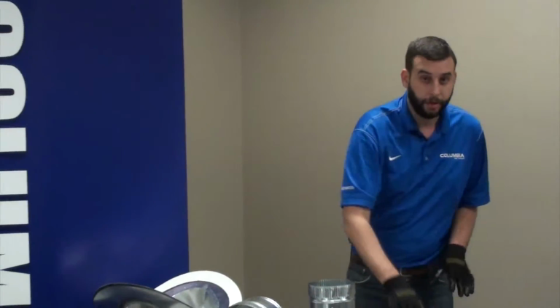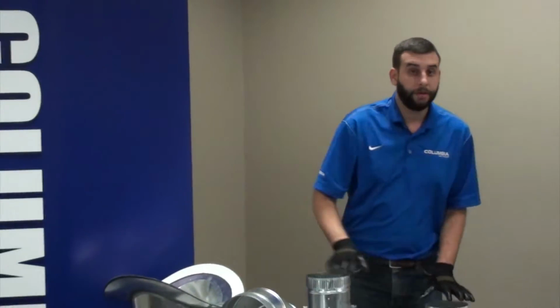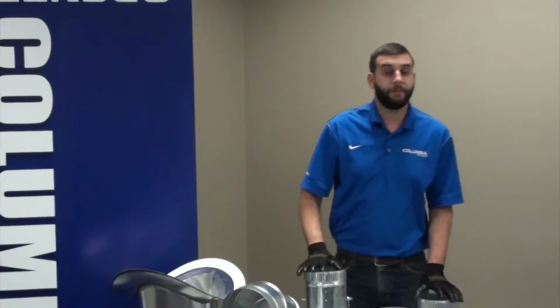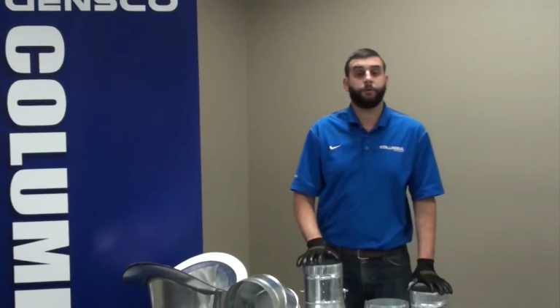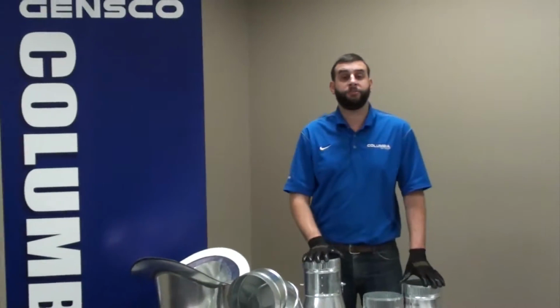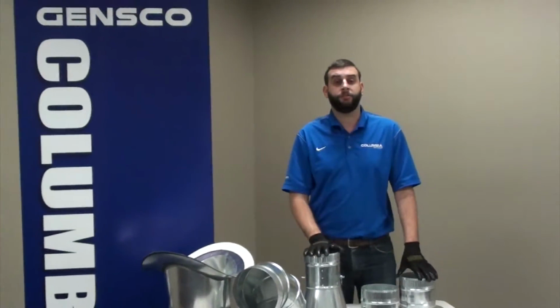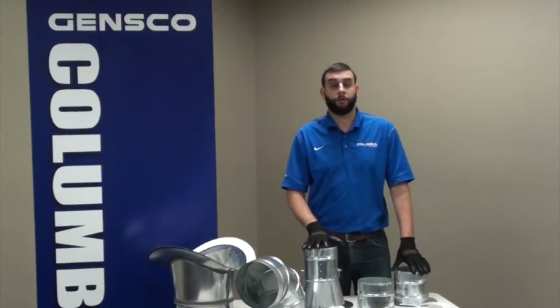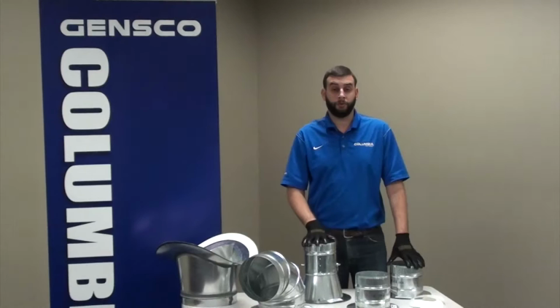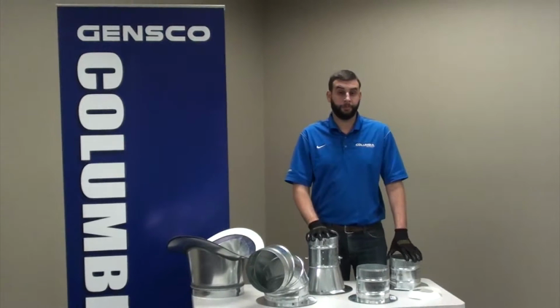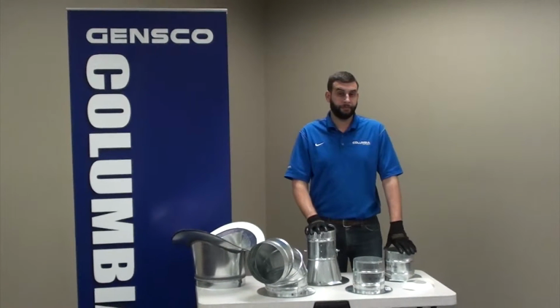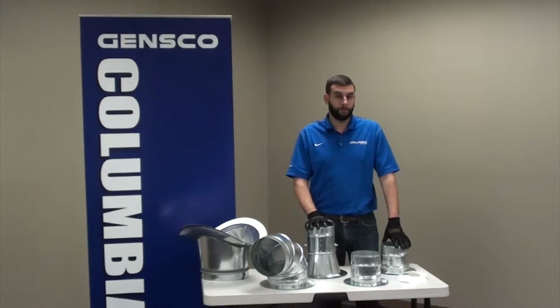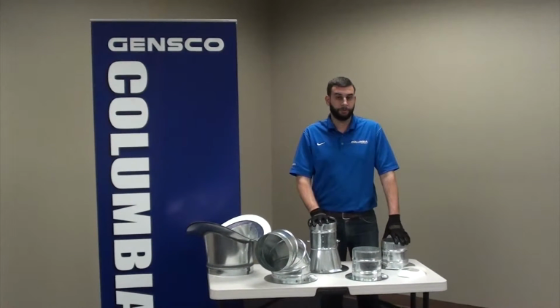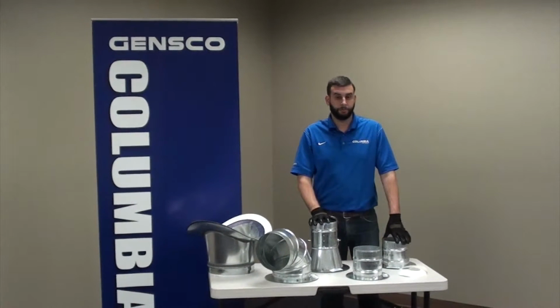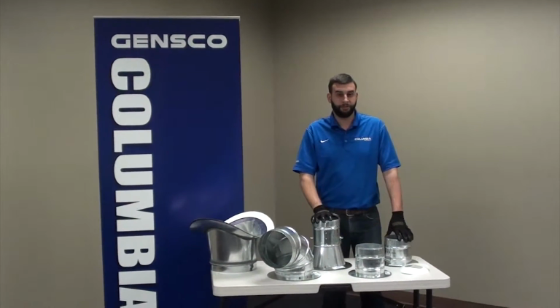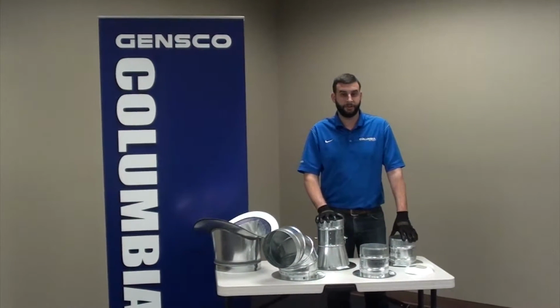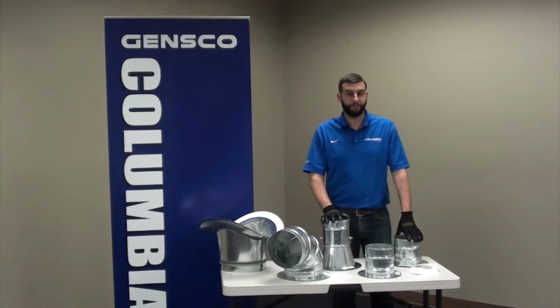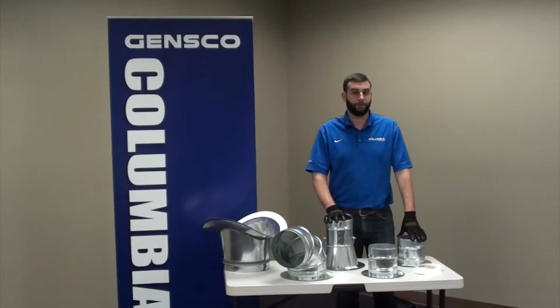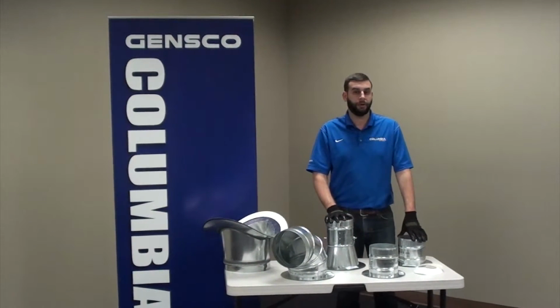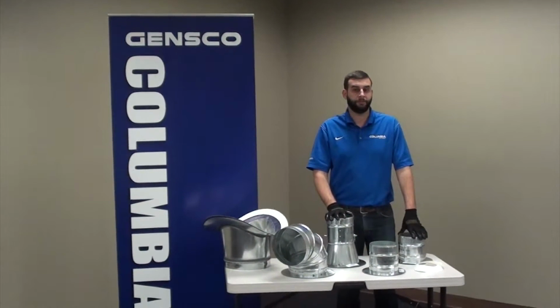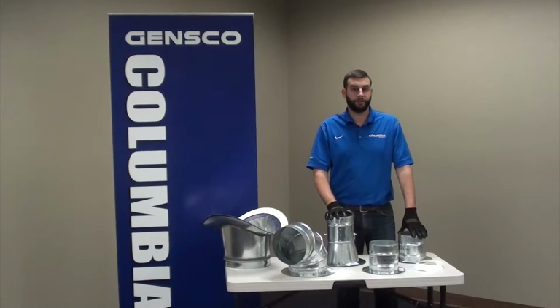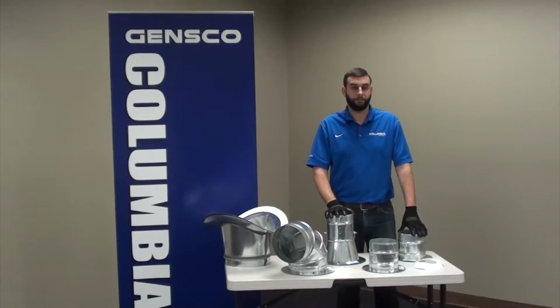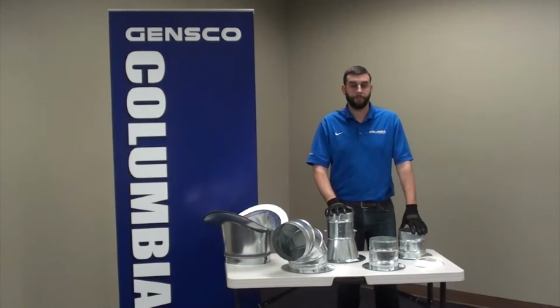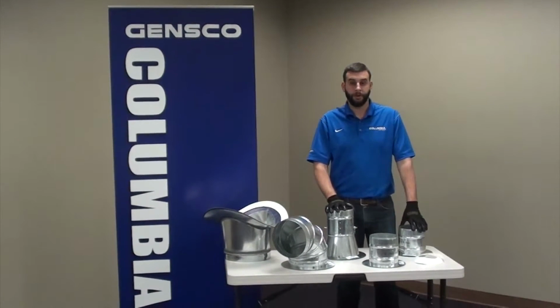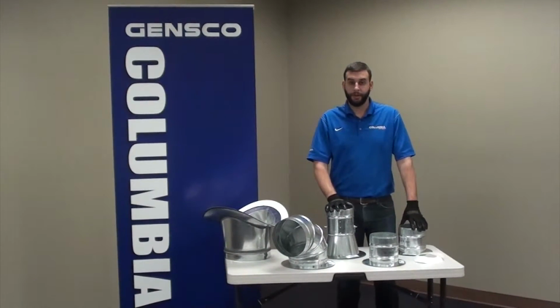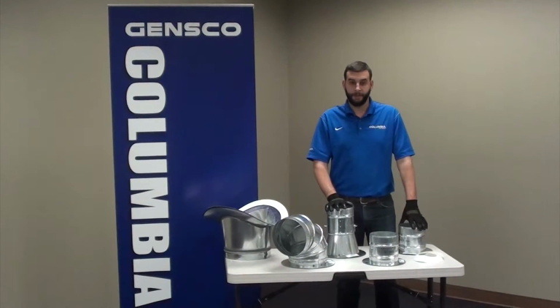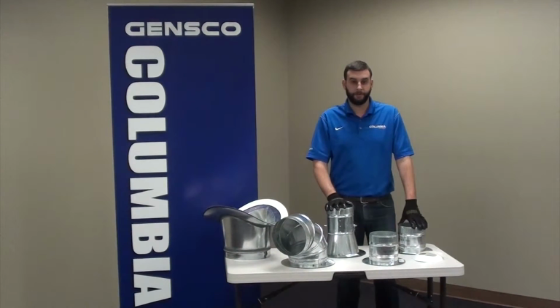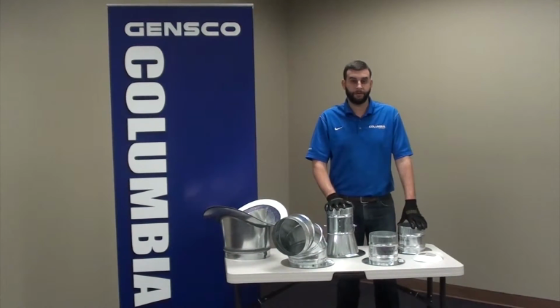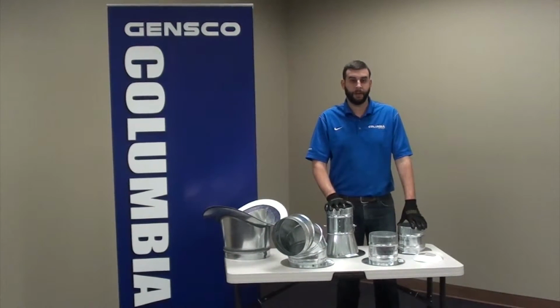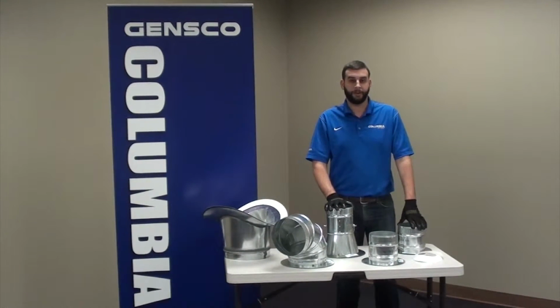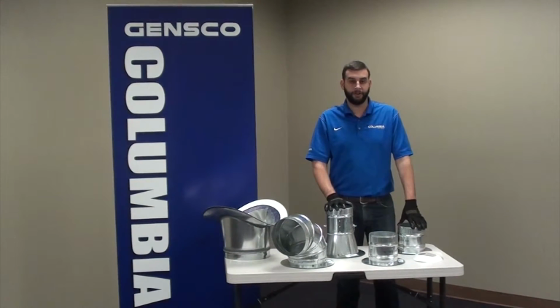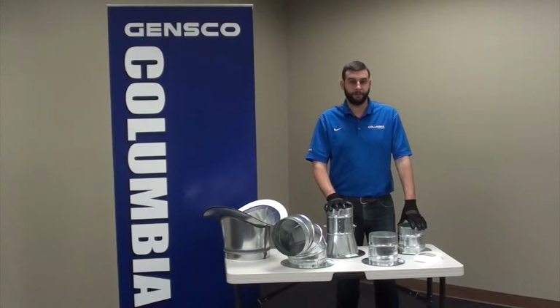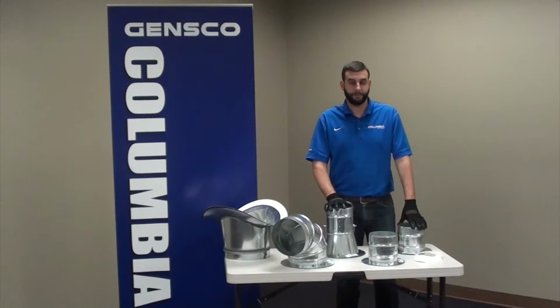If you have any questions or would like to place an order, please contact your local branch or sales rep, and thank you for your time and continued business.